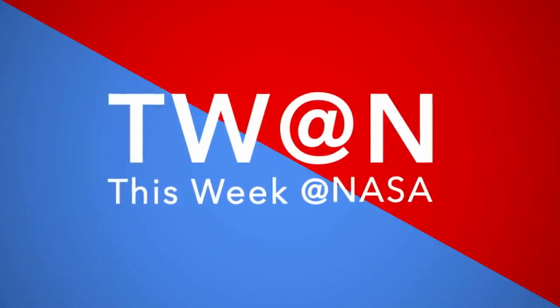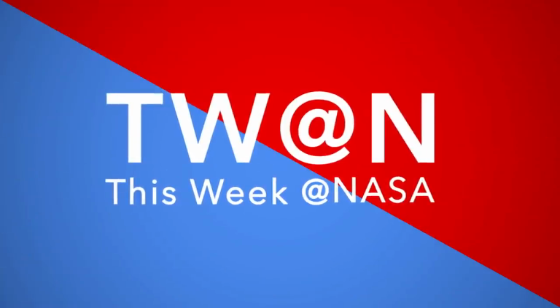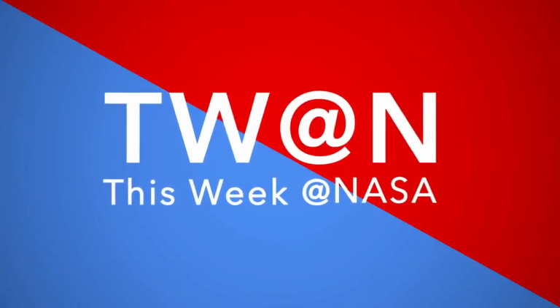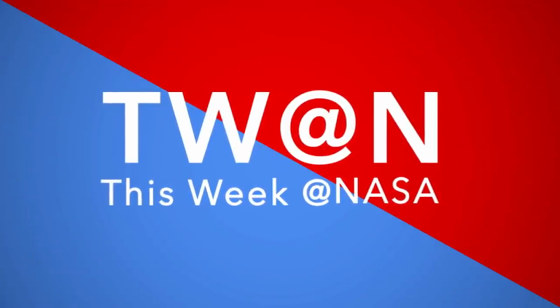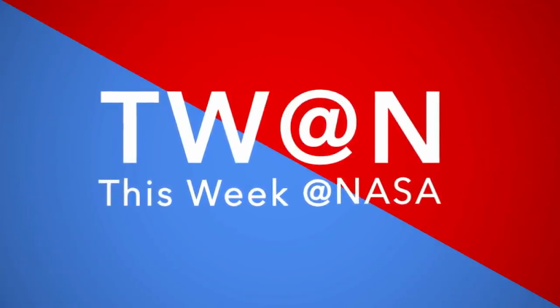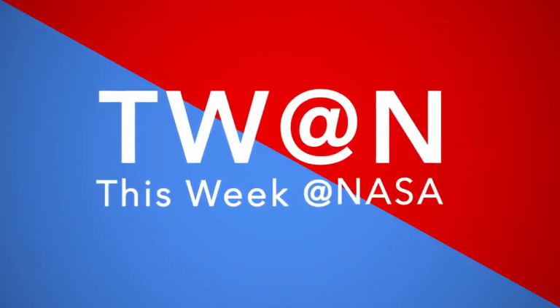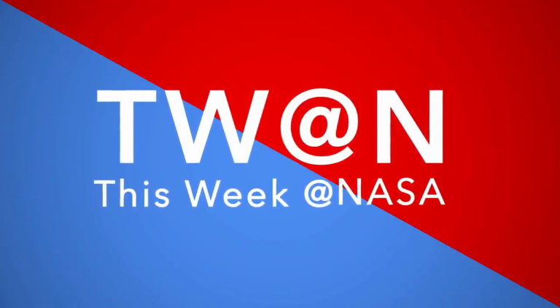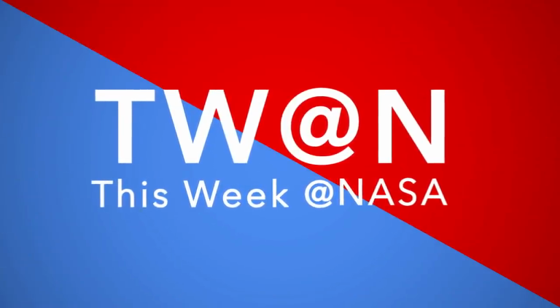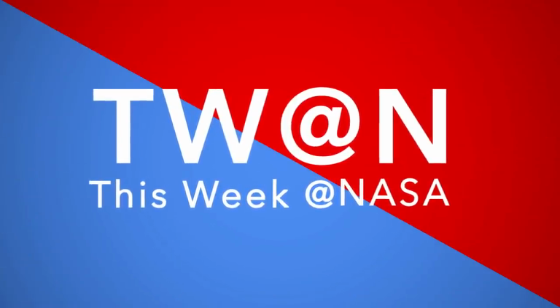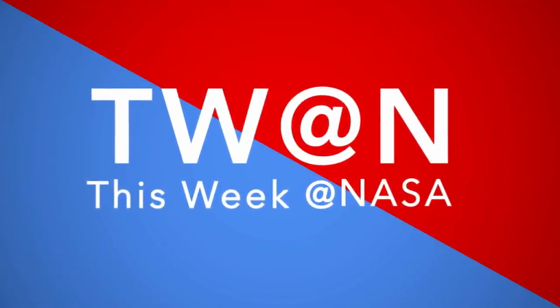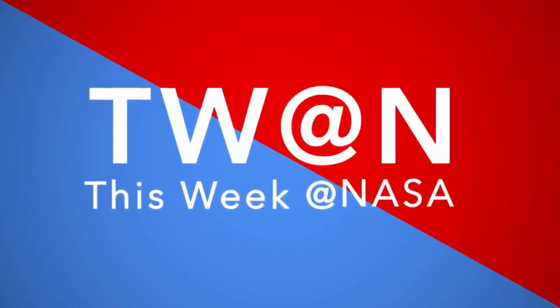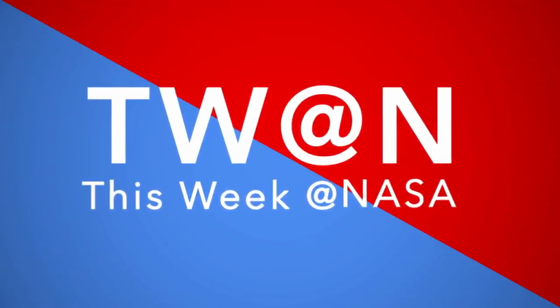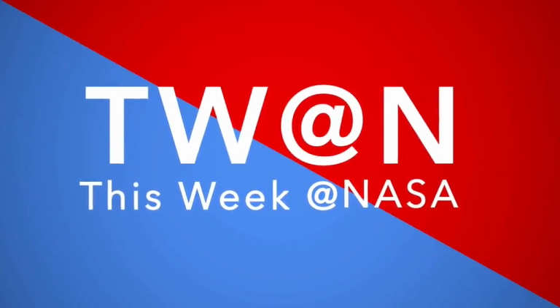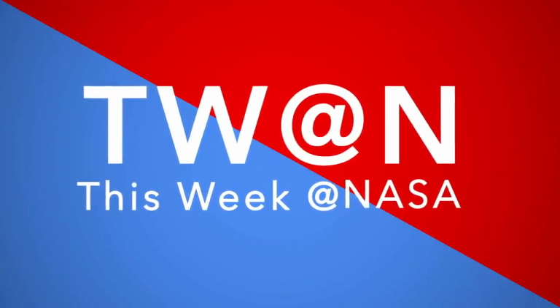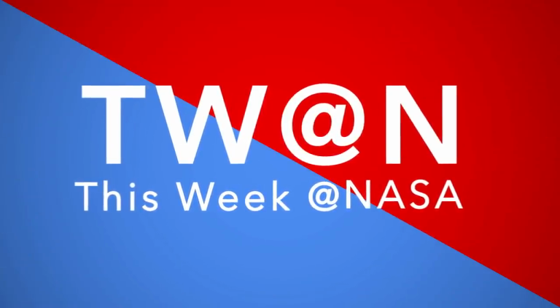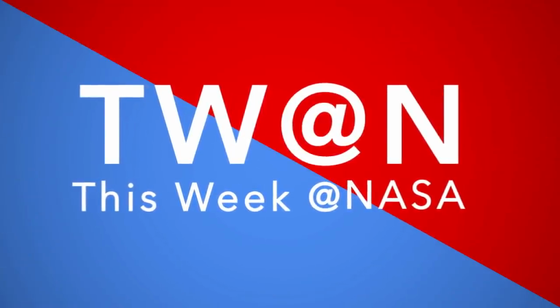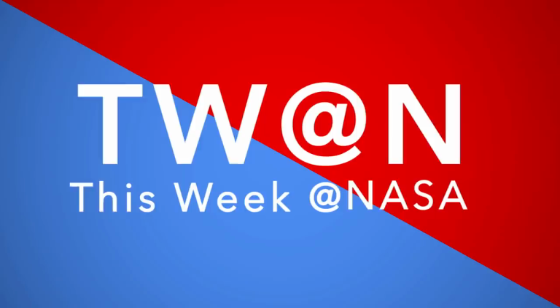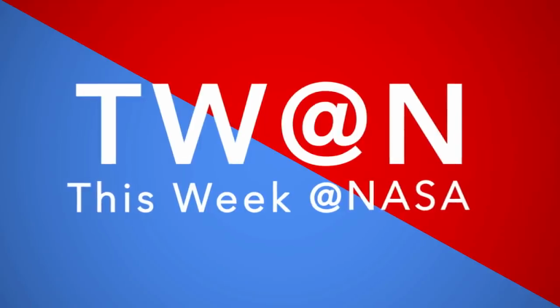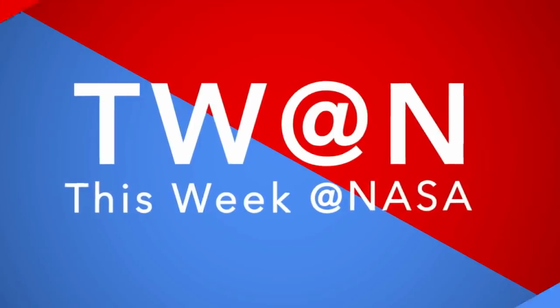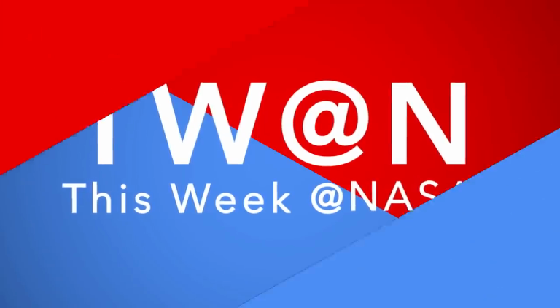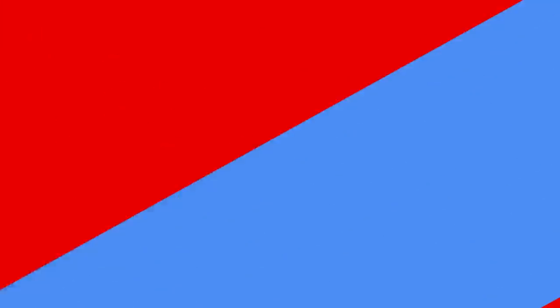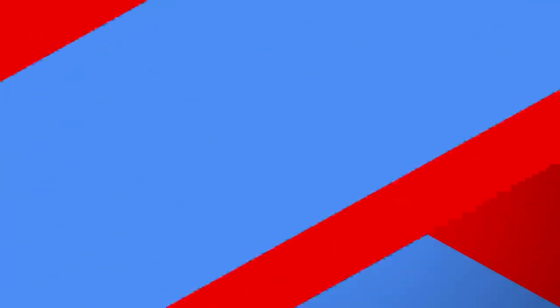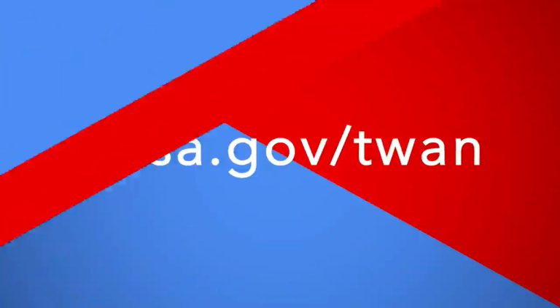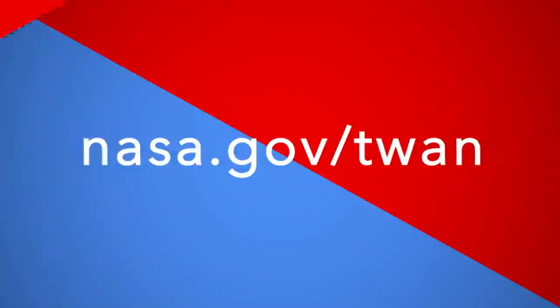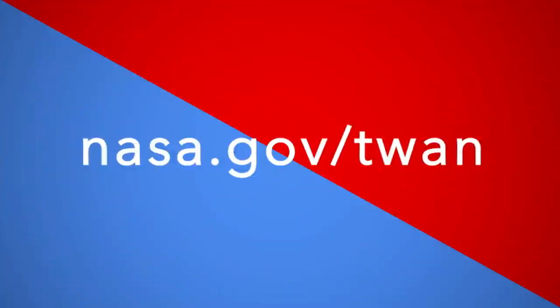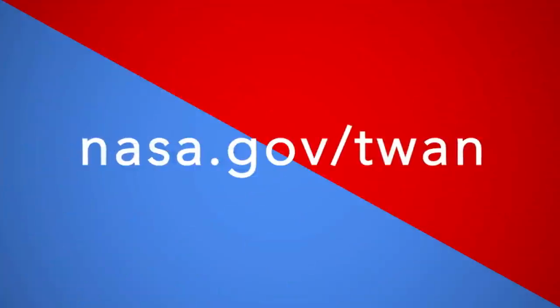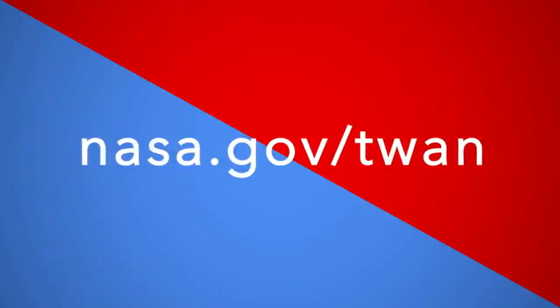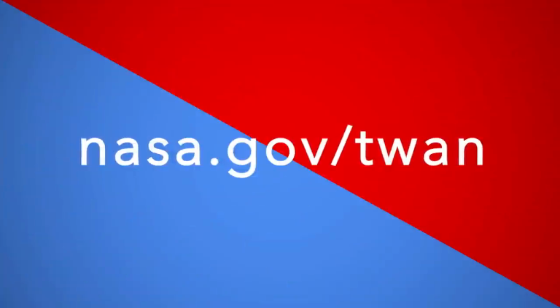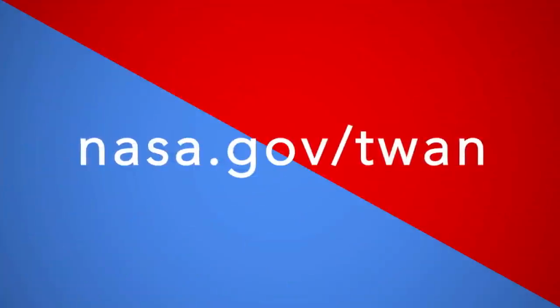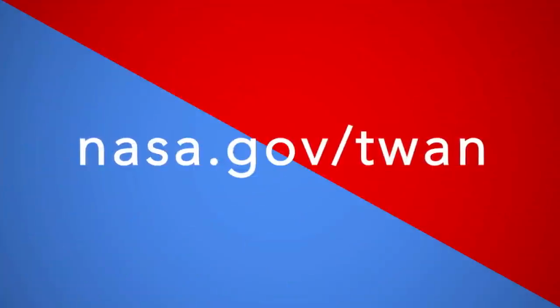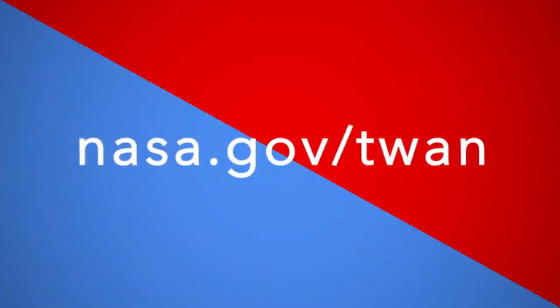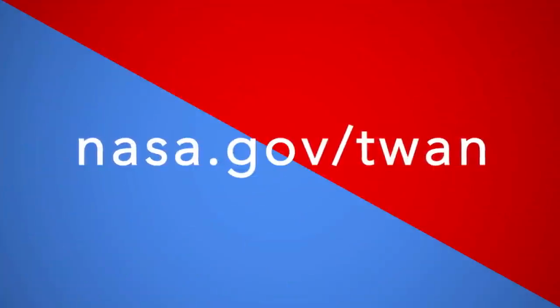That's what's up this week at NASA. For more on these and other stories, follow us on the web at nasa.gov/twa.